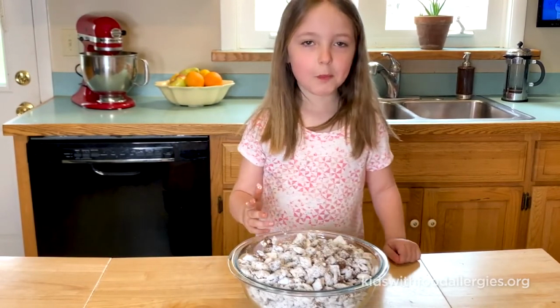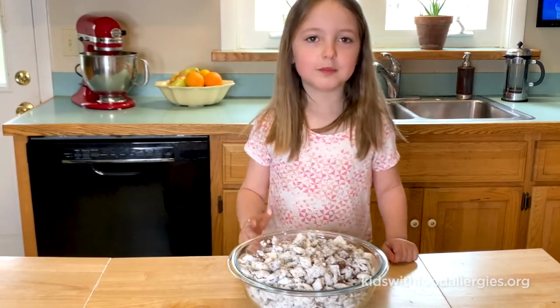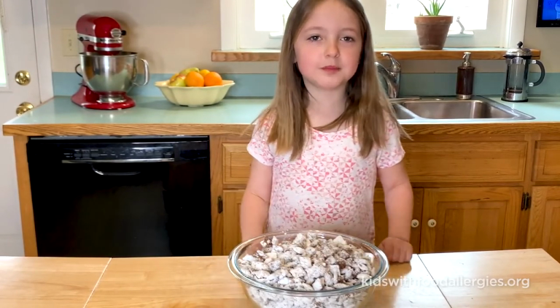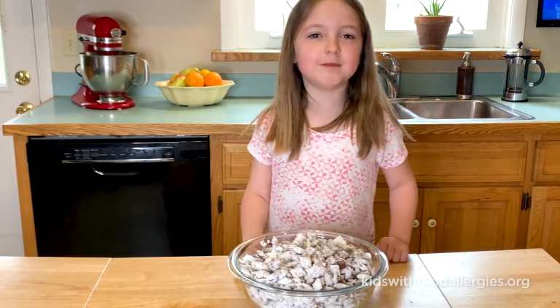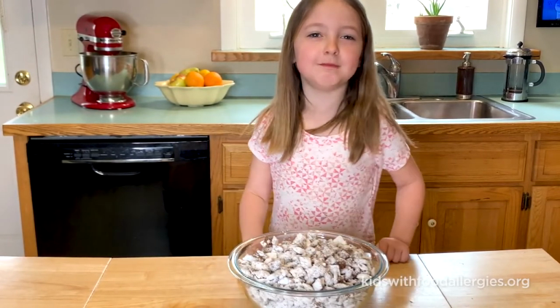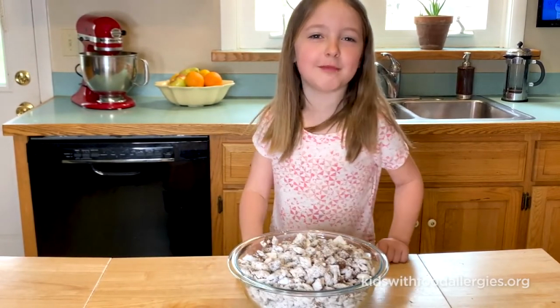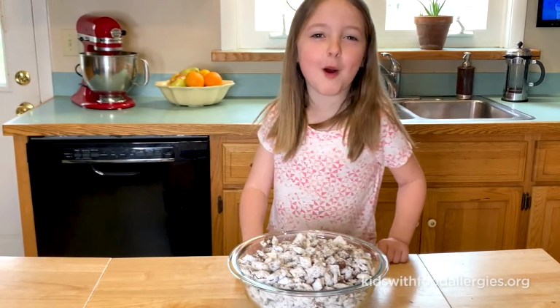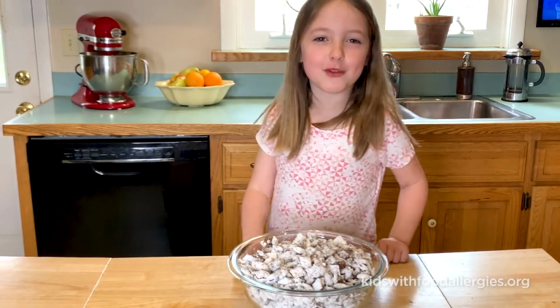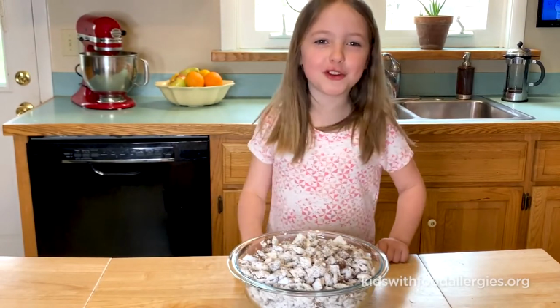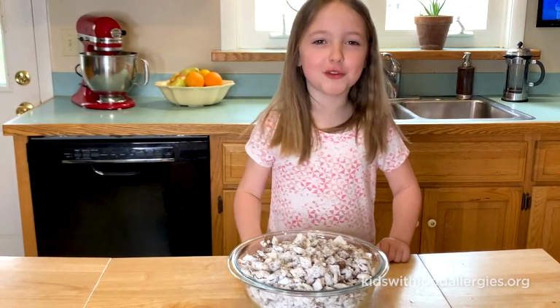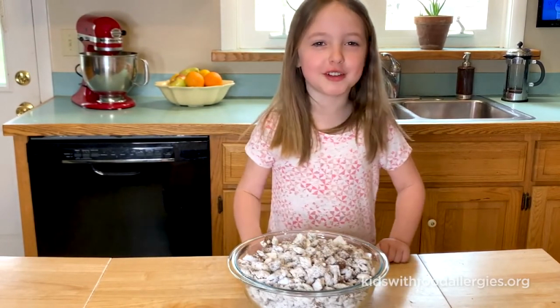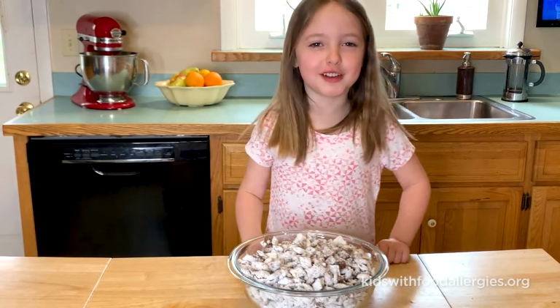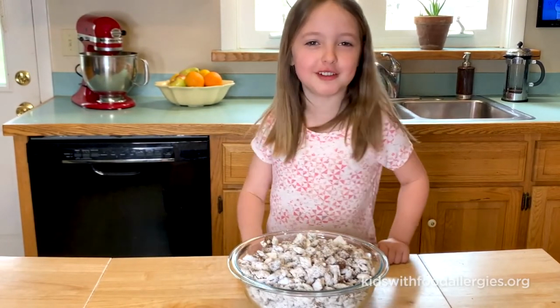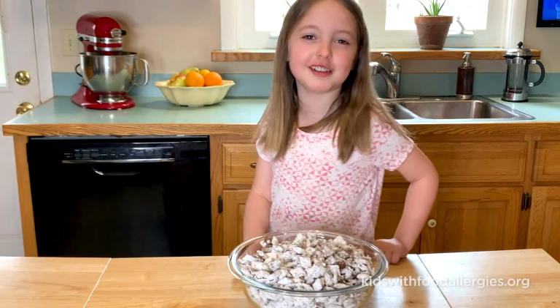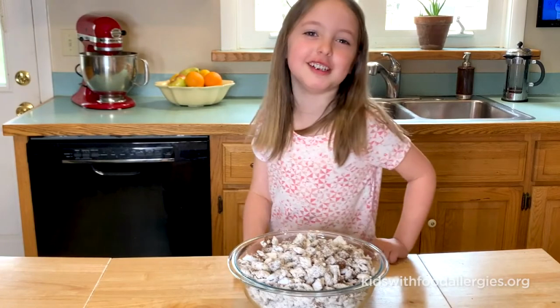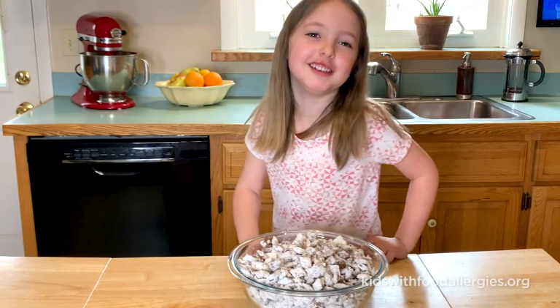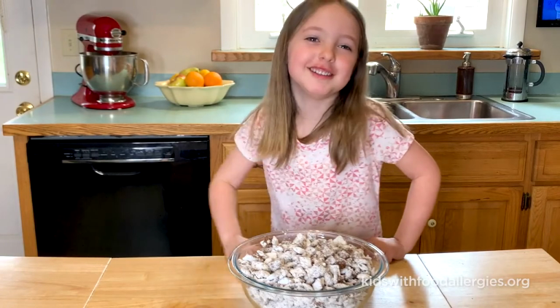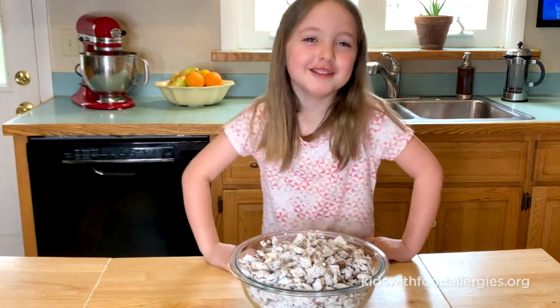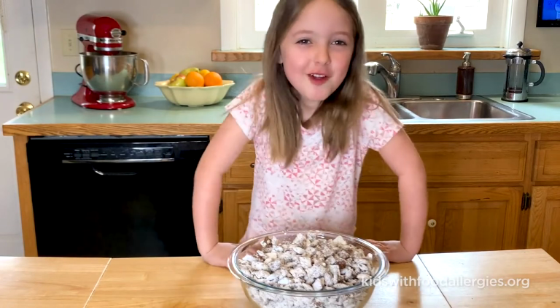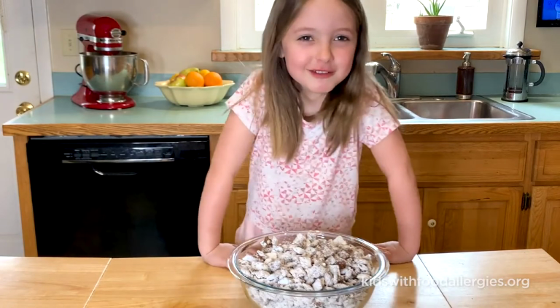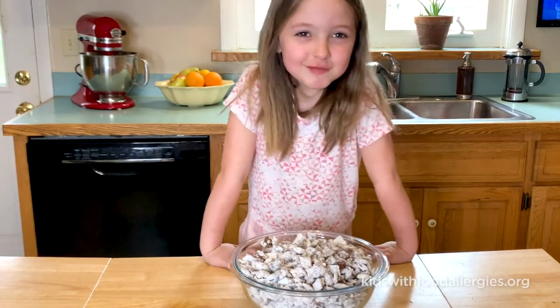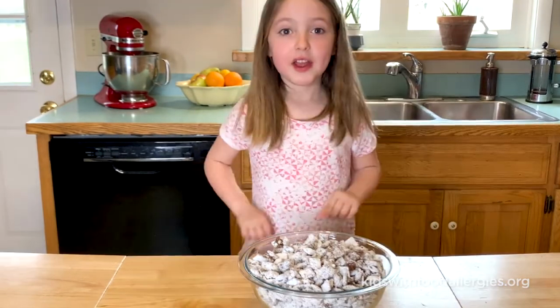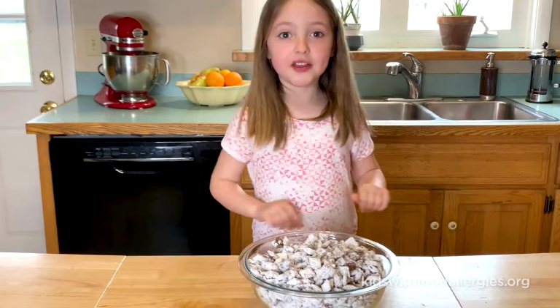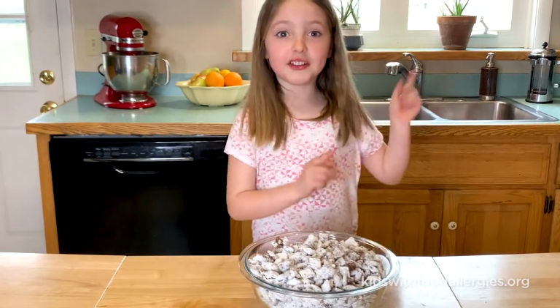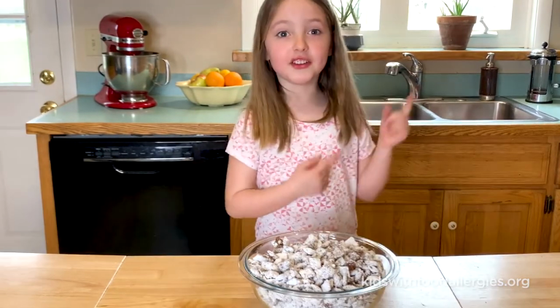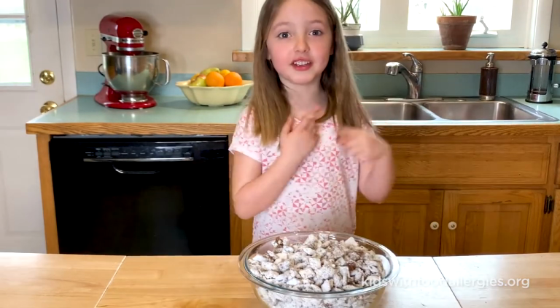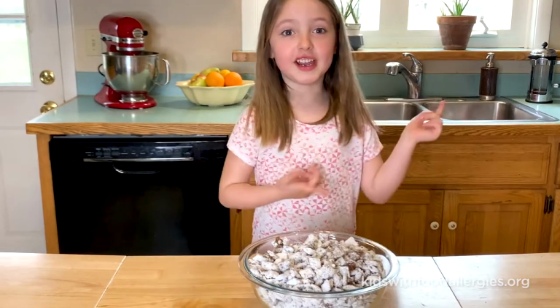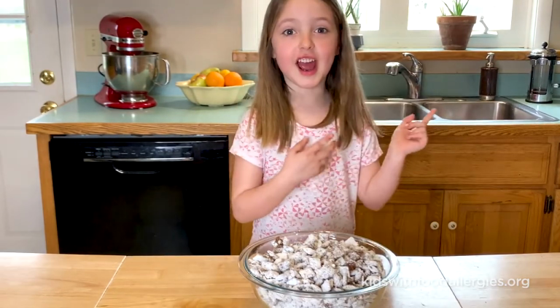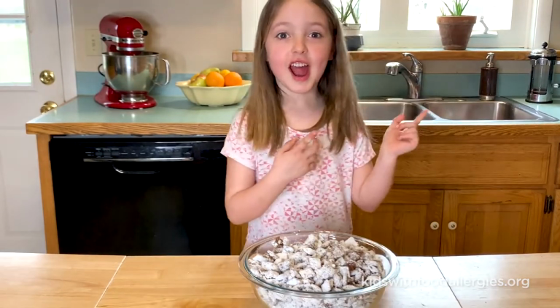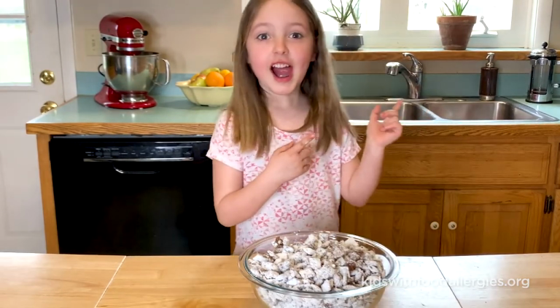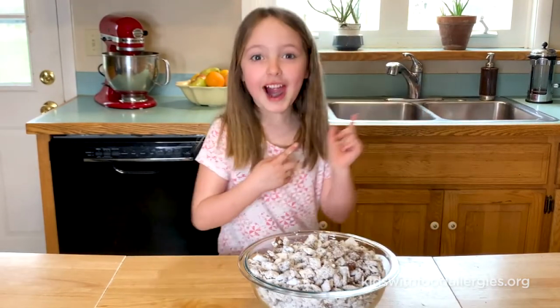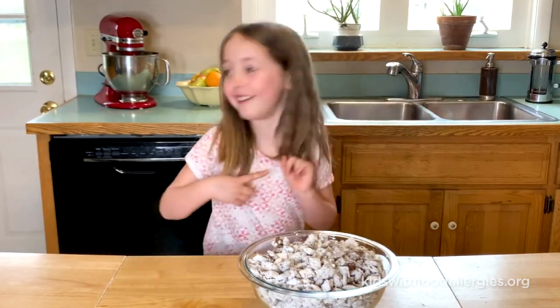Mmm, mom this is really good! This is Elena, out.